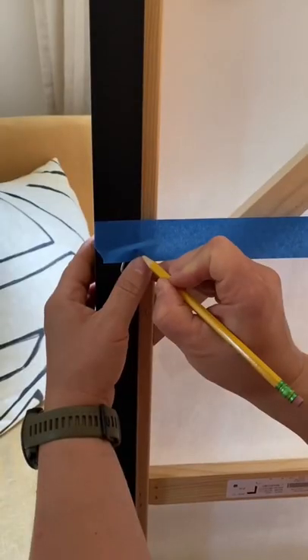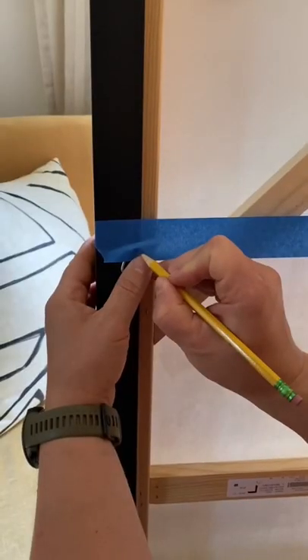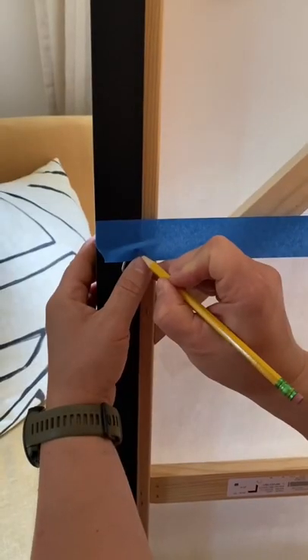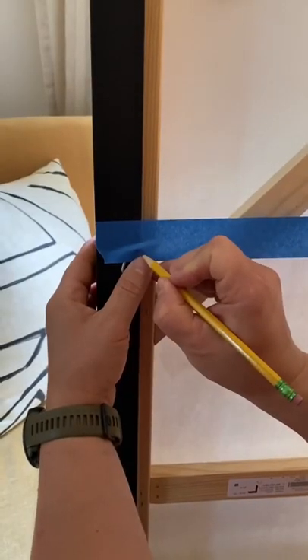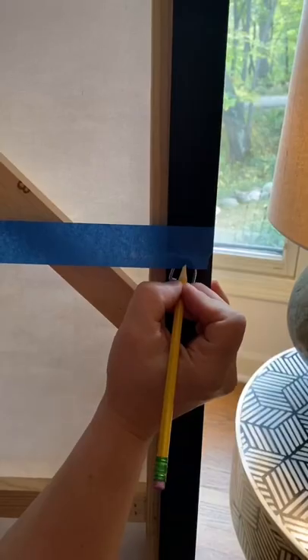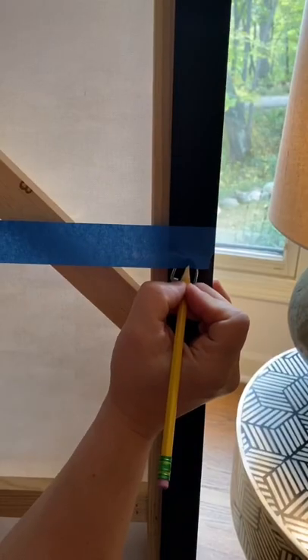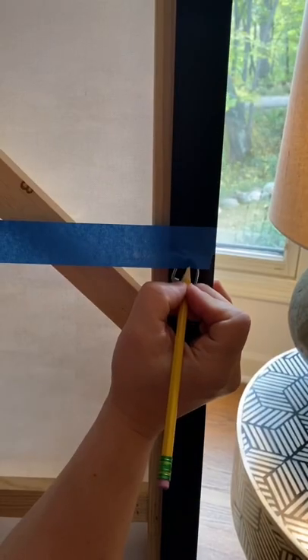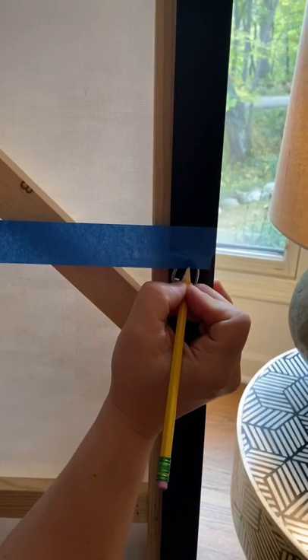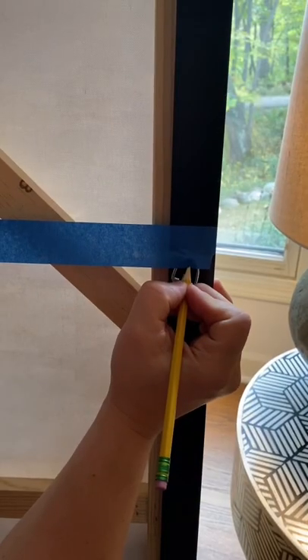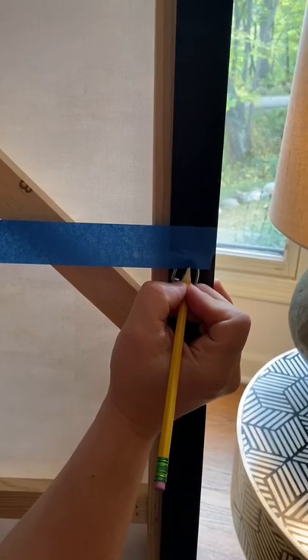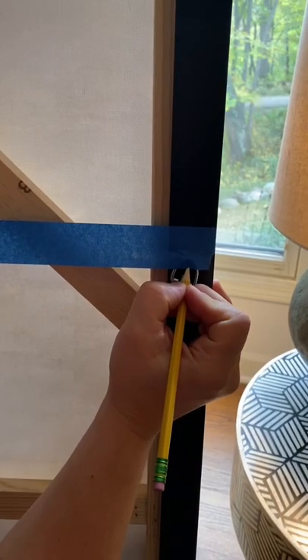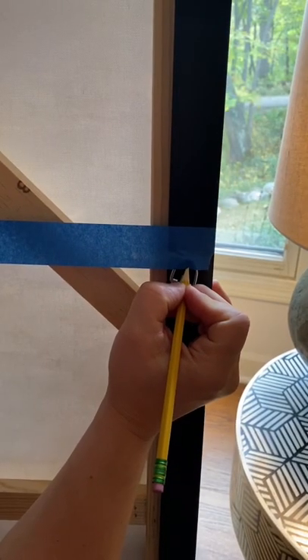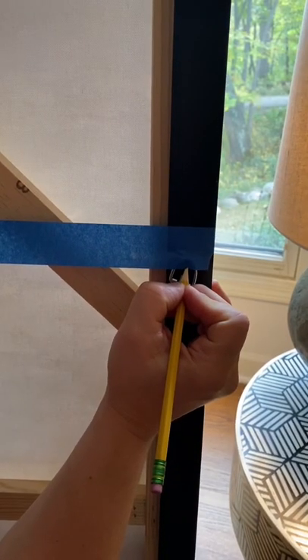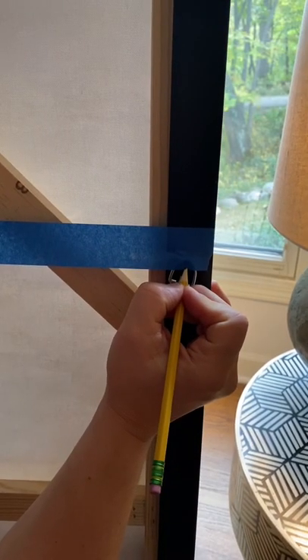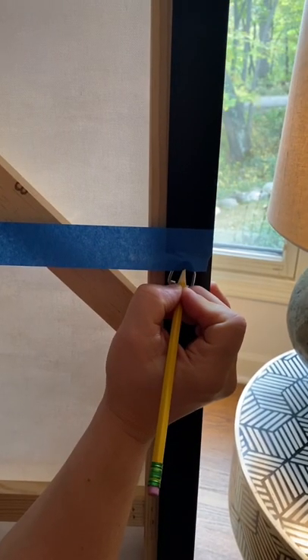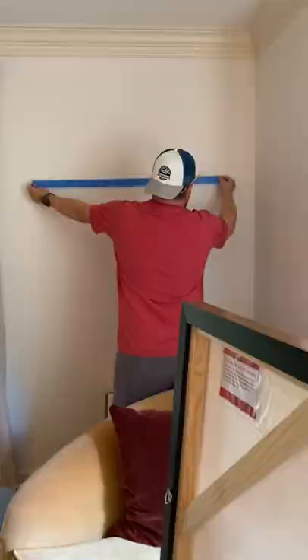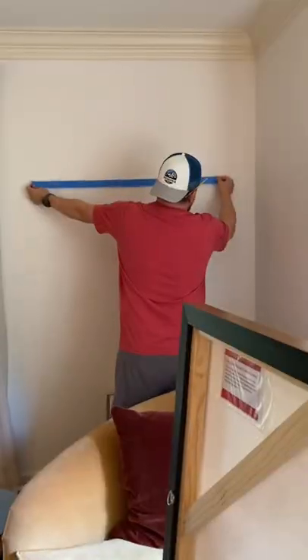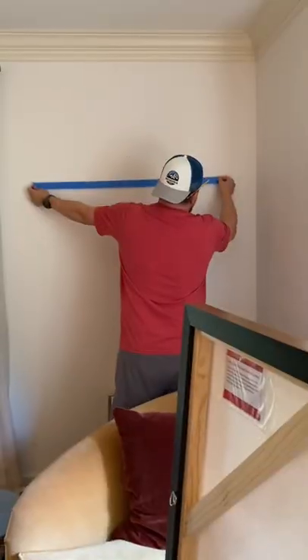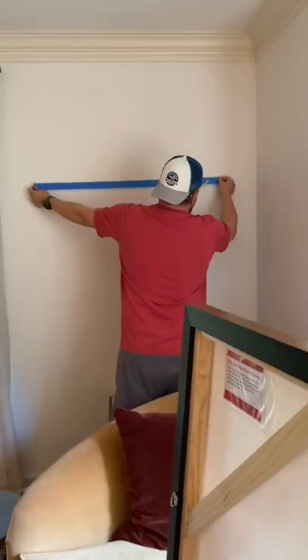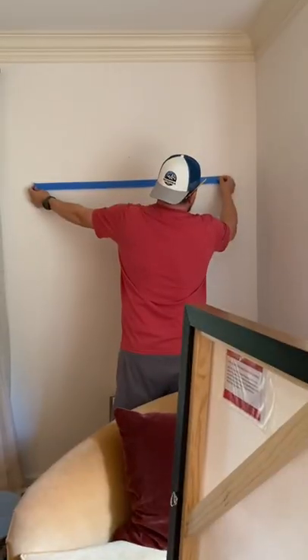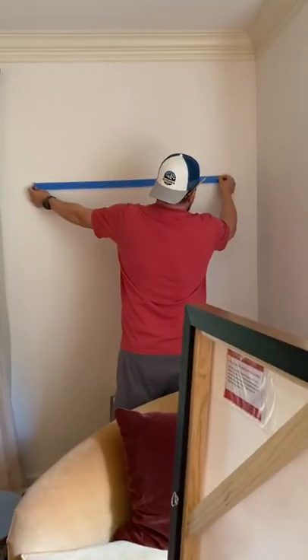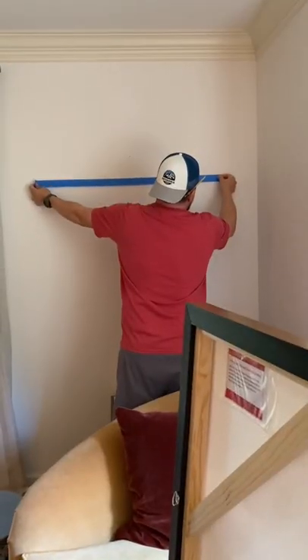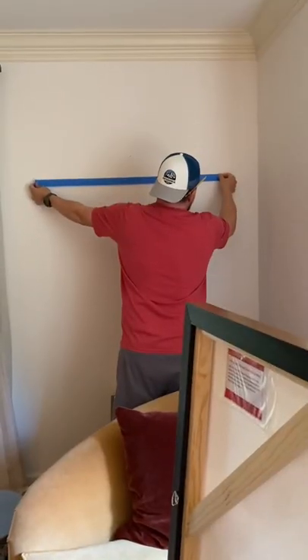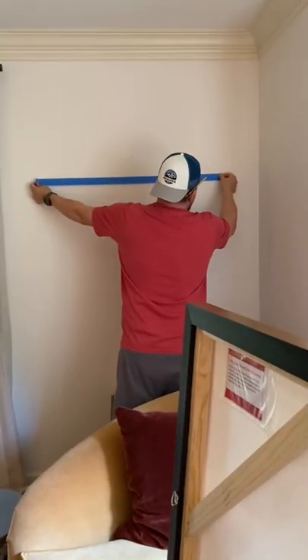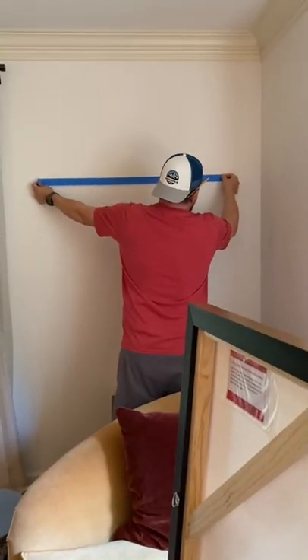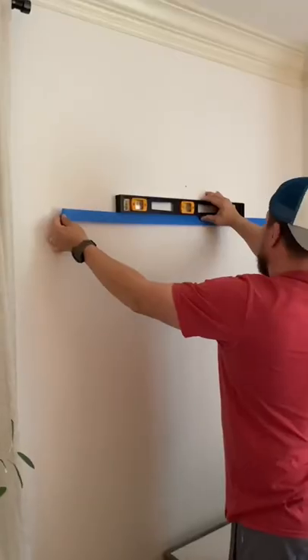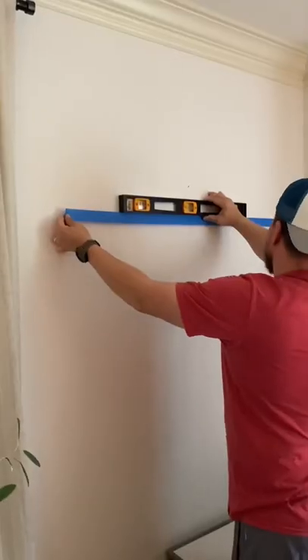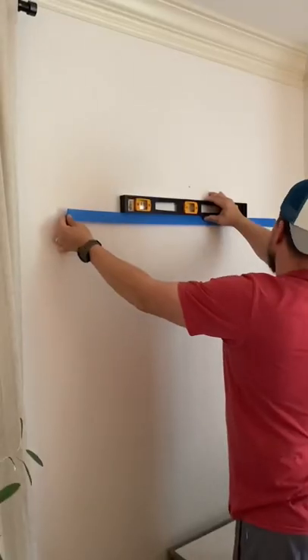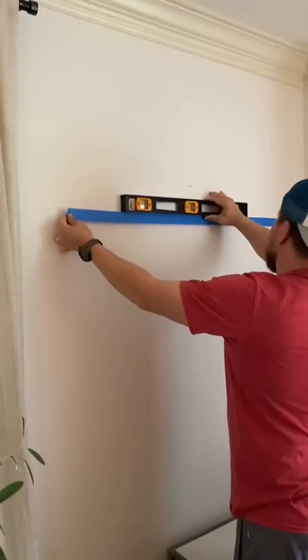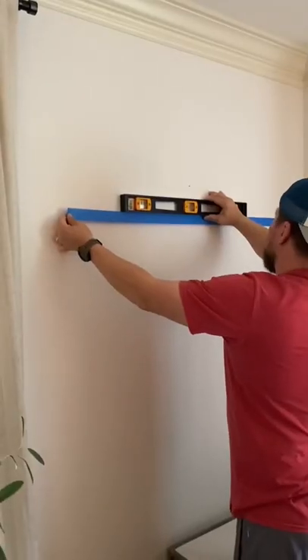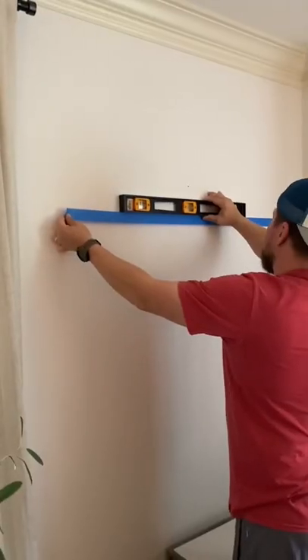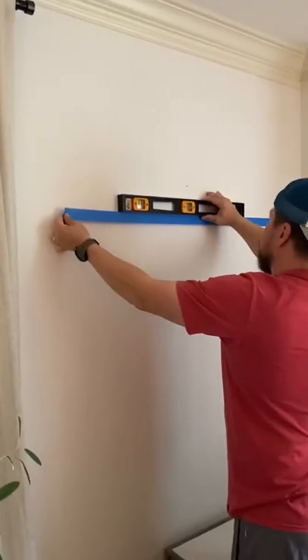Flip the d-rings up and make sure that you mark them. Stick the tape to the wall and make sure it's nice and level.